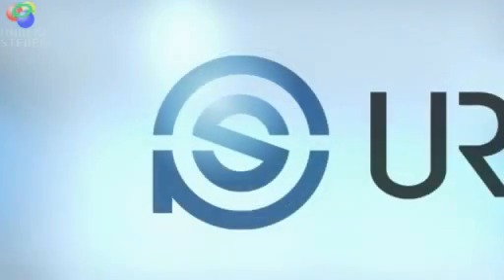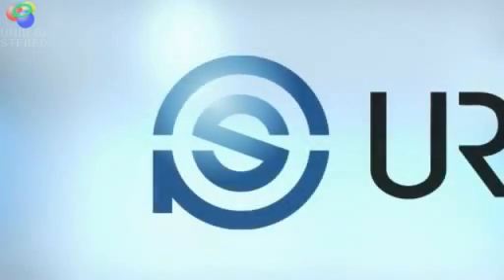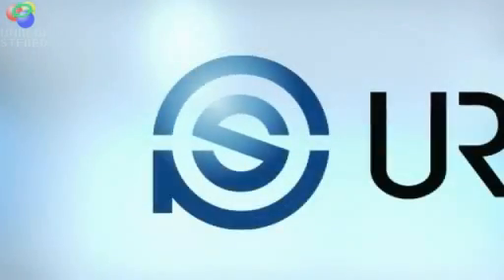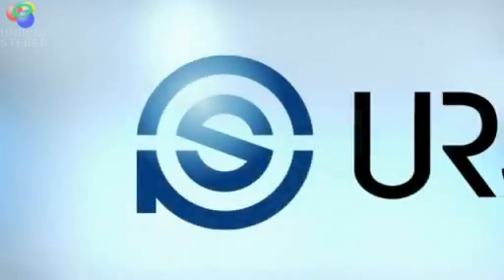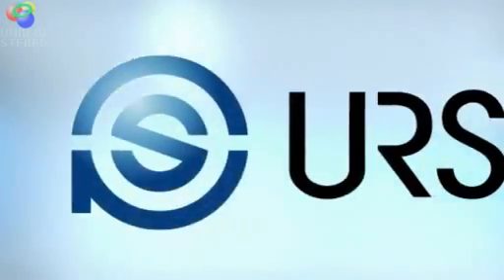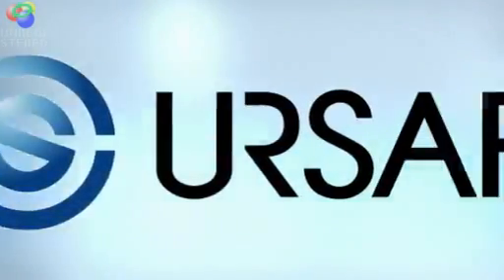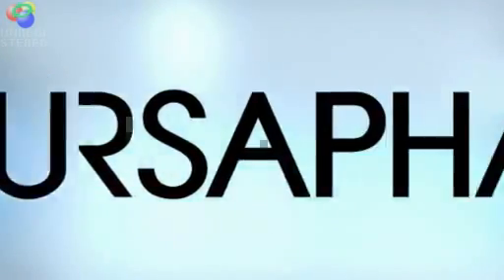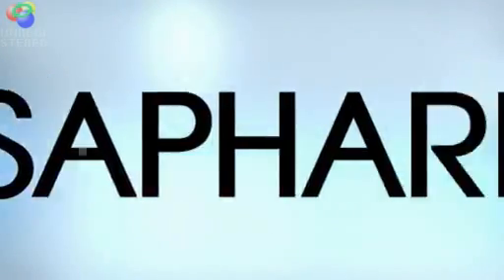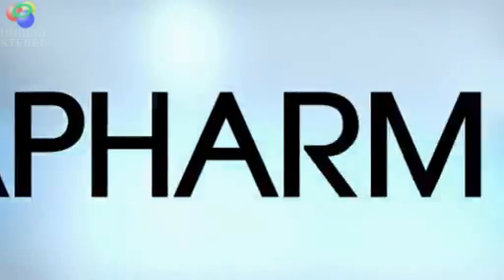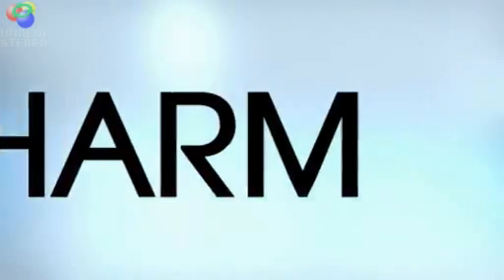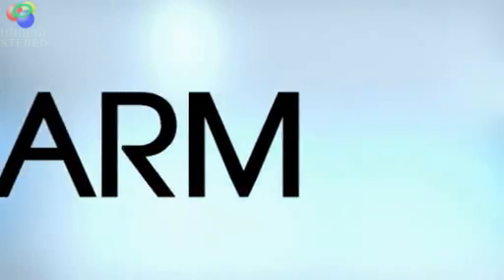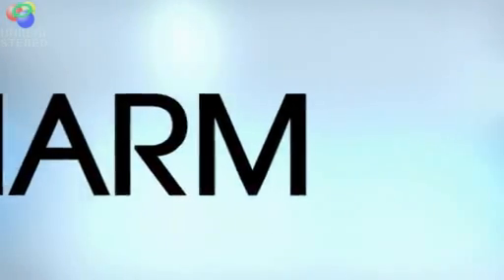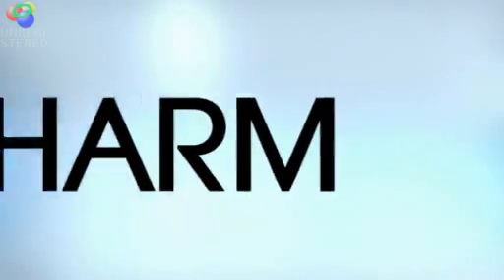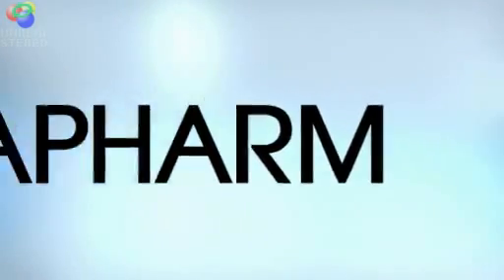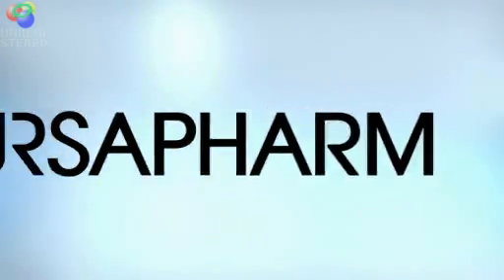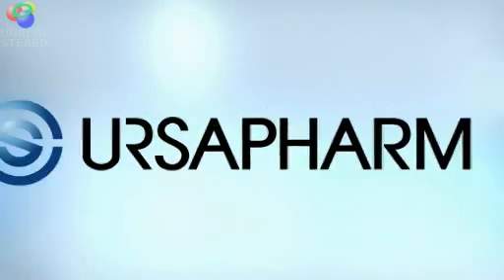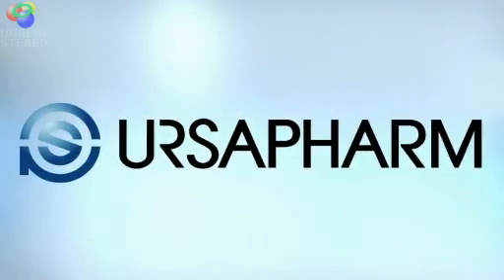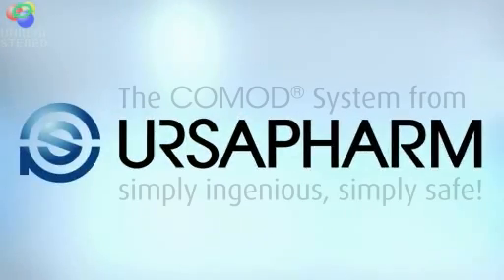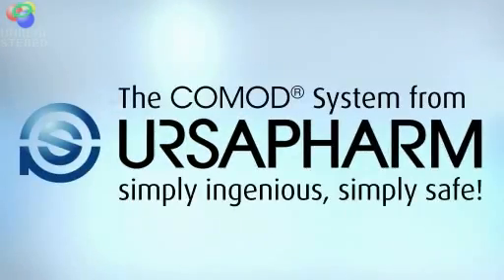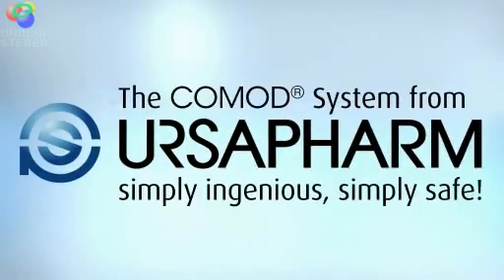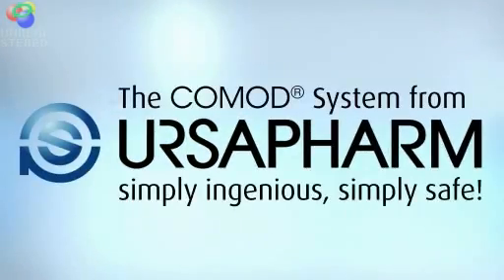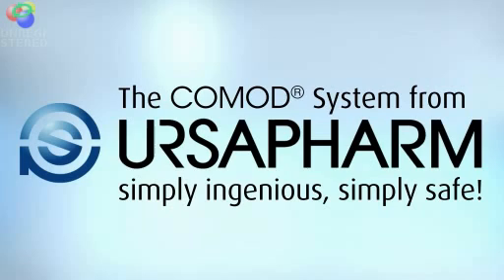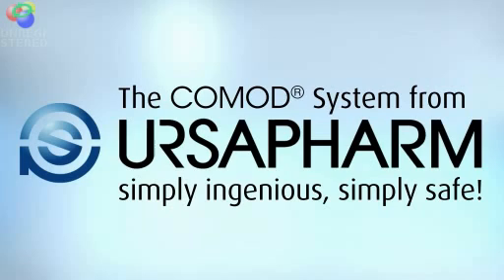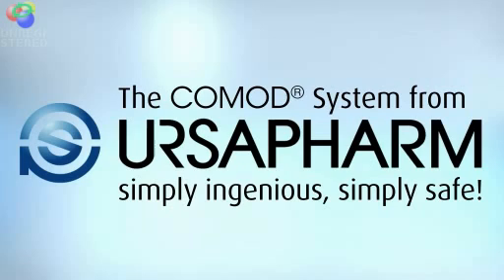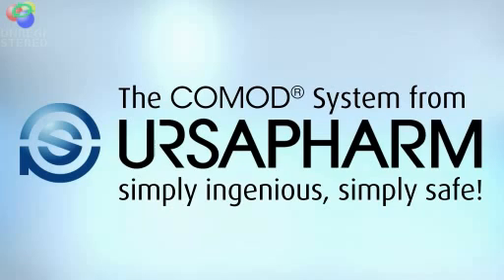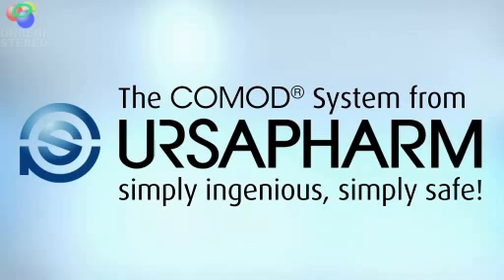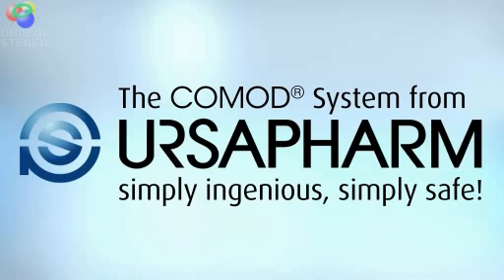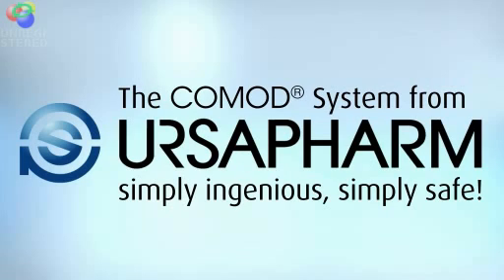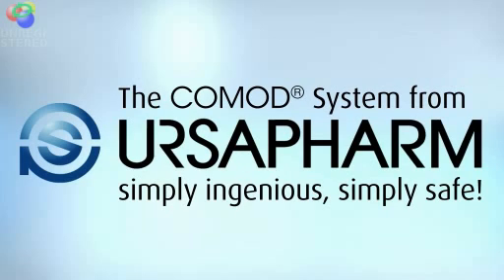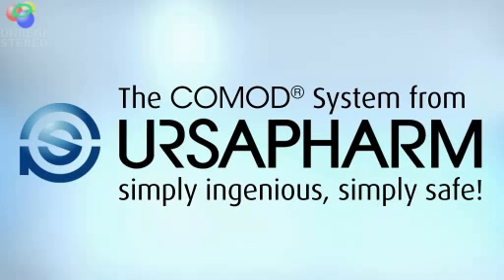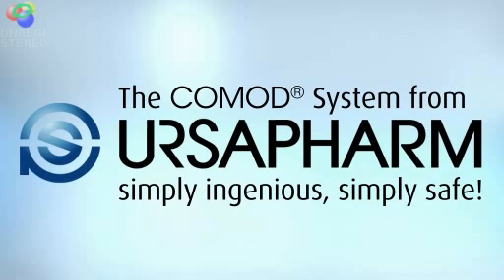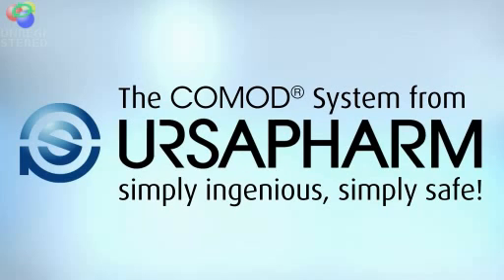URSA Farm Commode system: ingenious, easy to use, and safe.